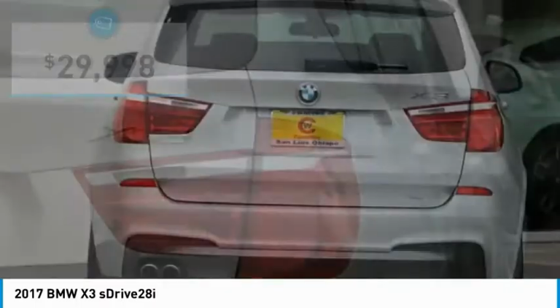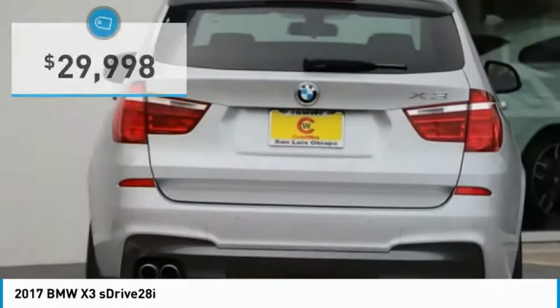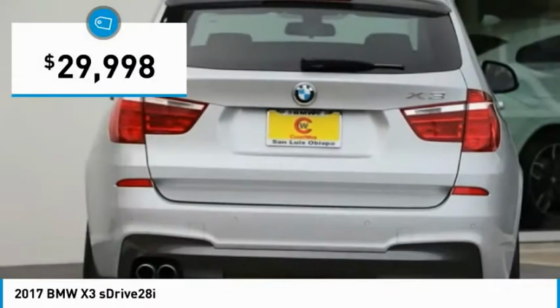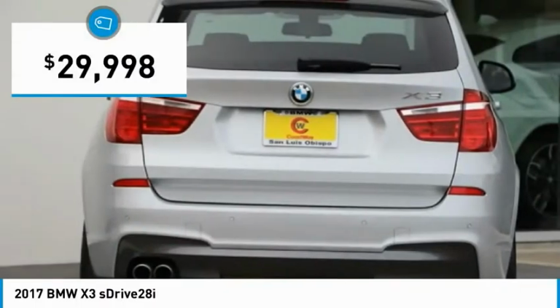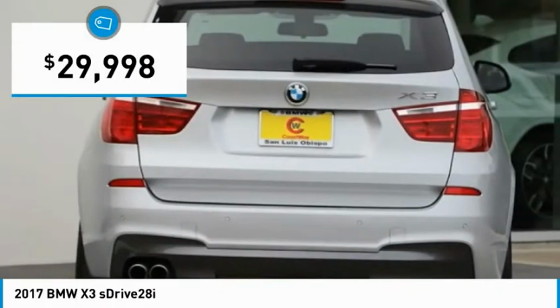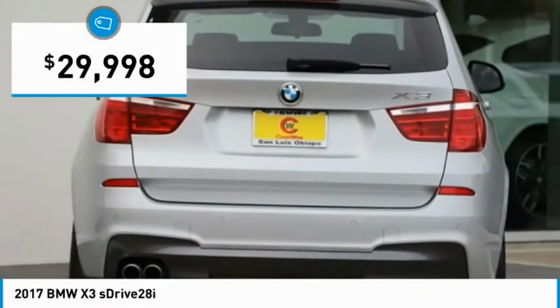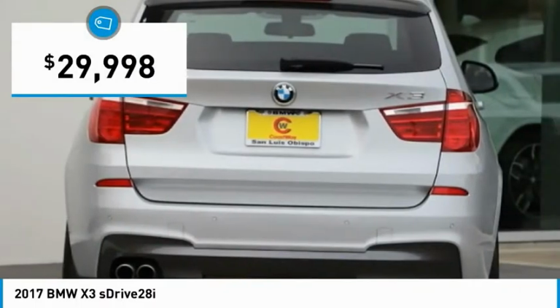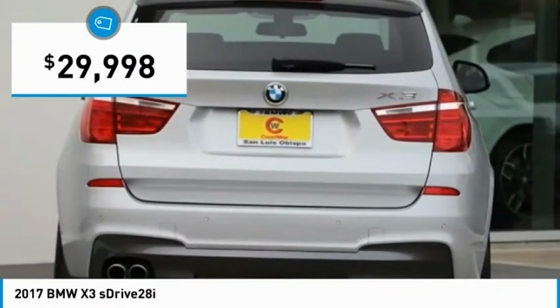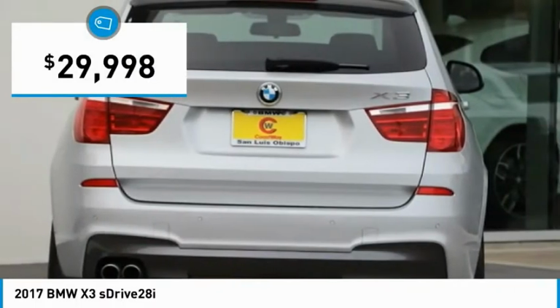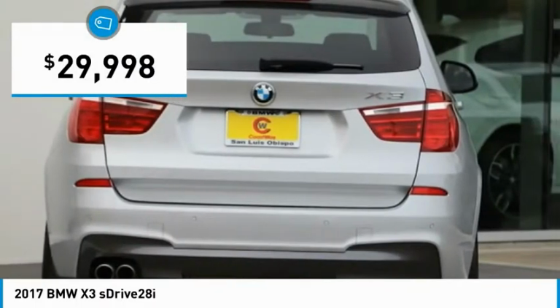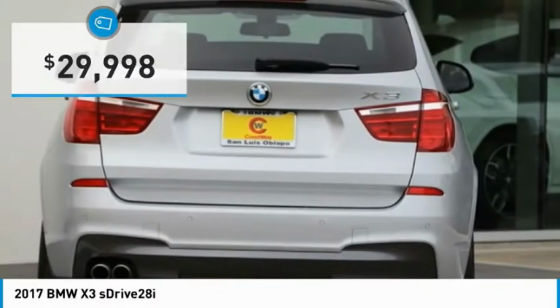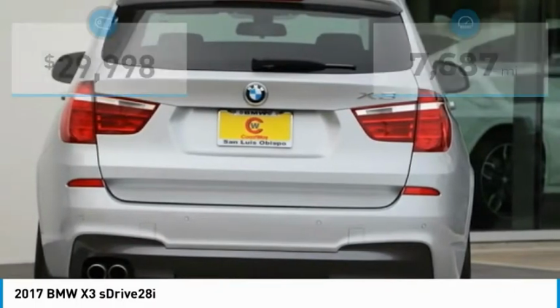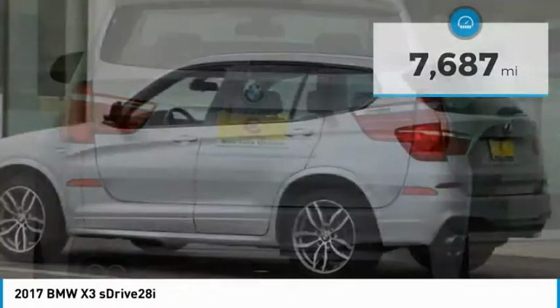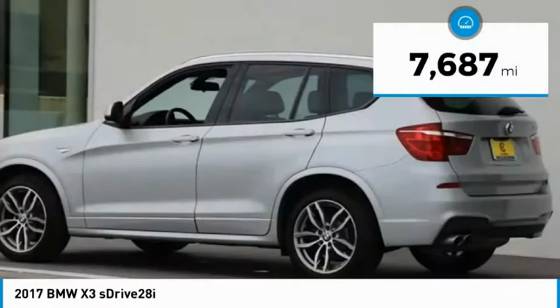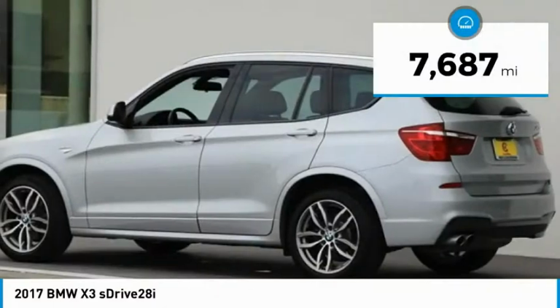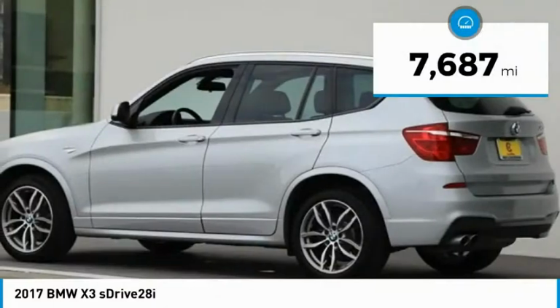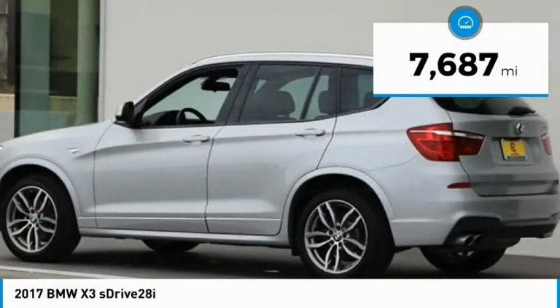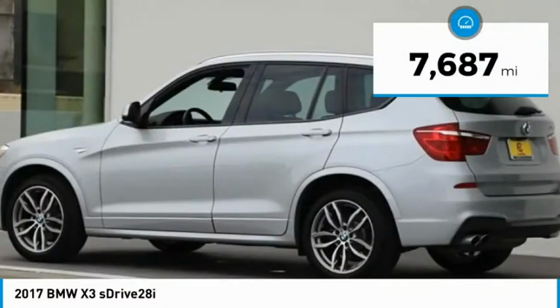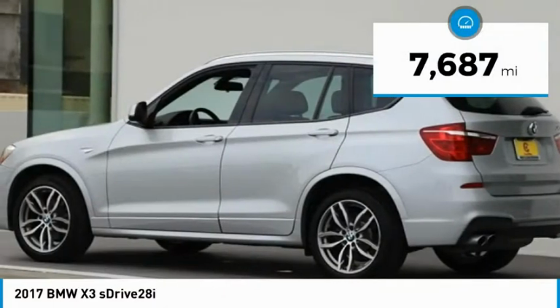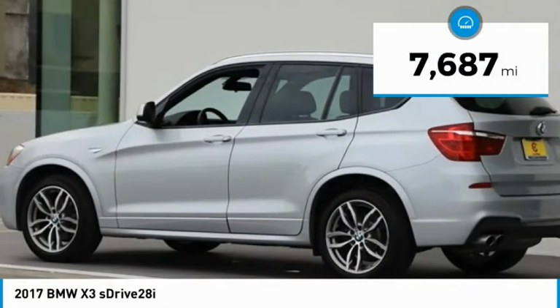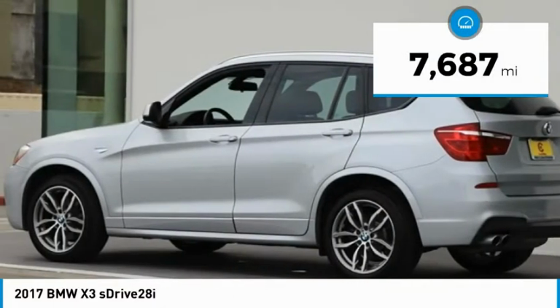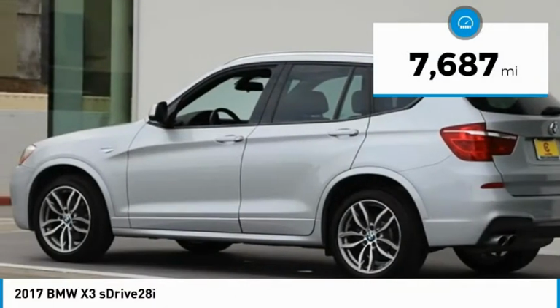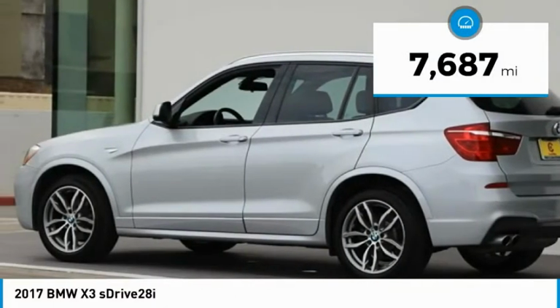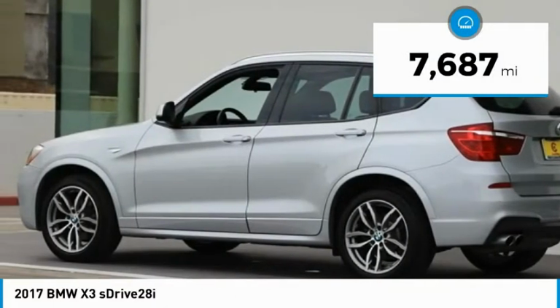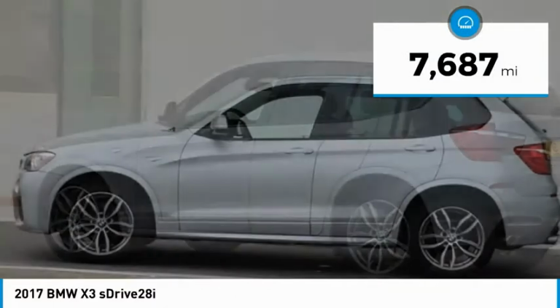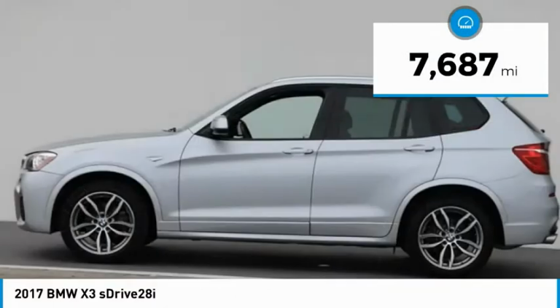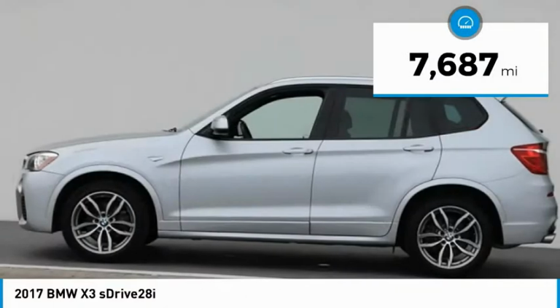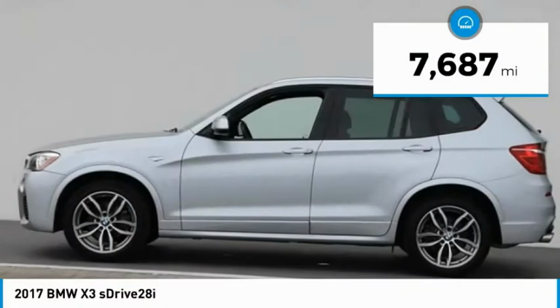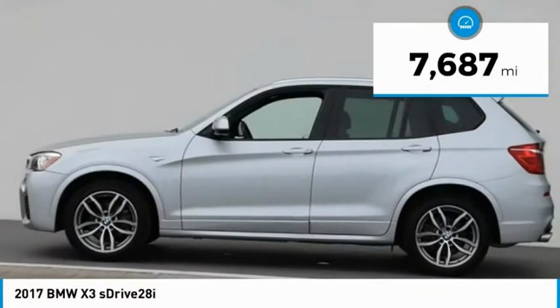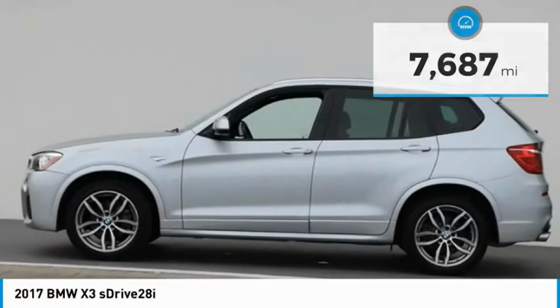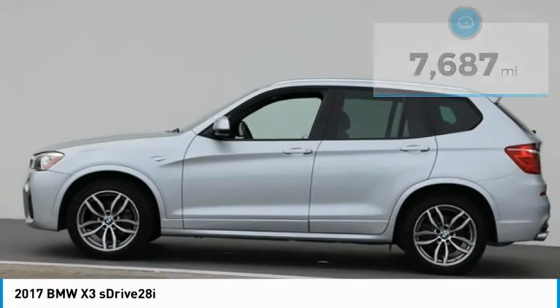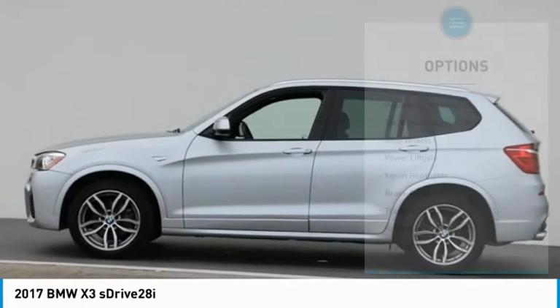And is priced below $30,000. This vehicle has less than 8,000 miles. Here are some of this vehicle's great options.